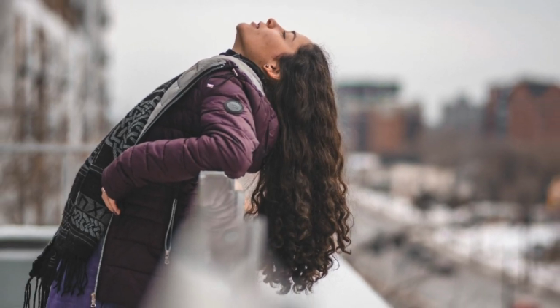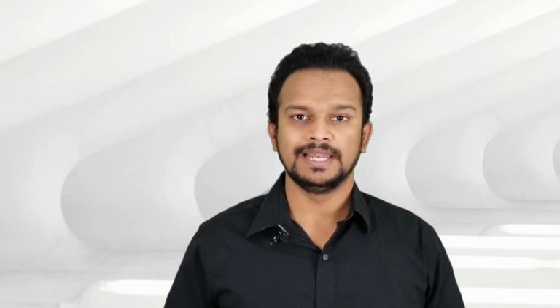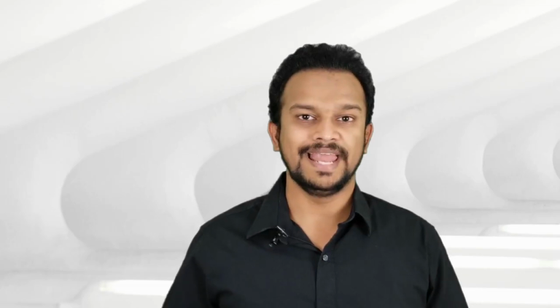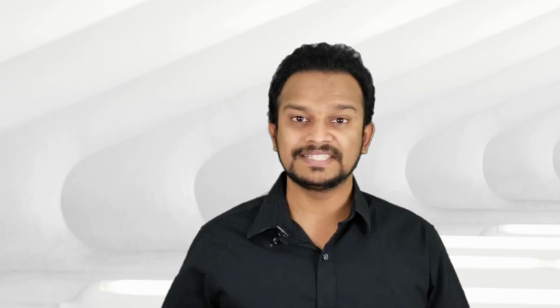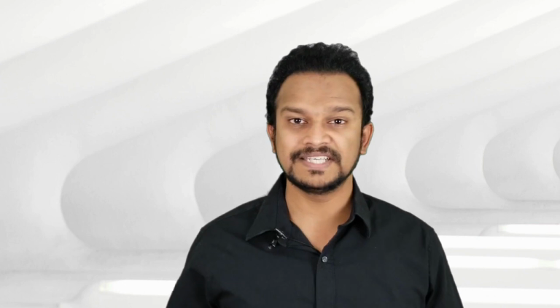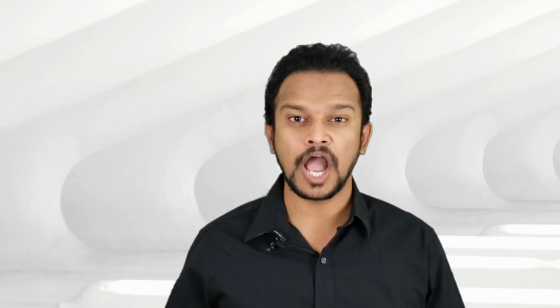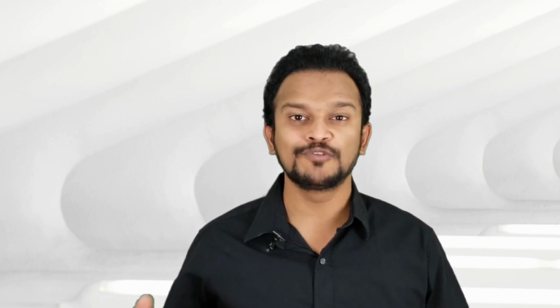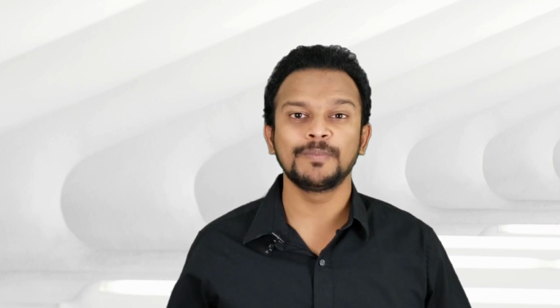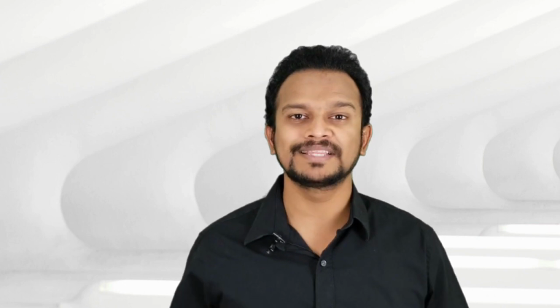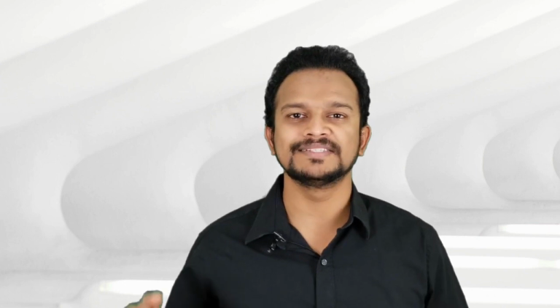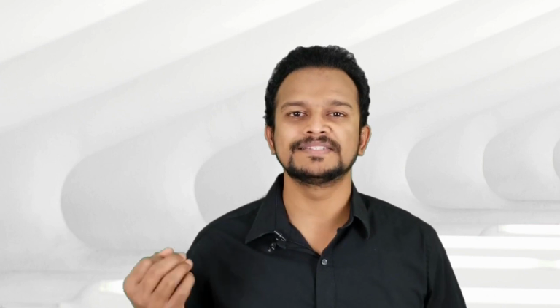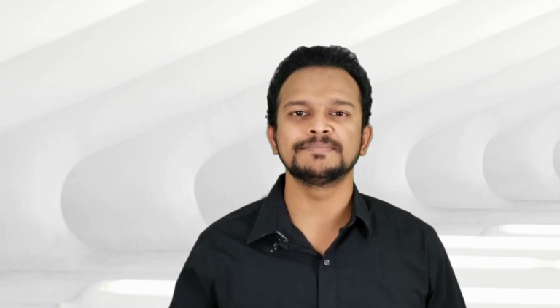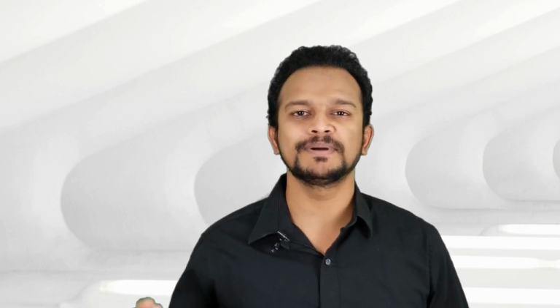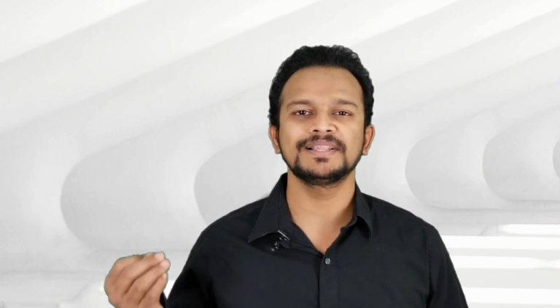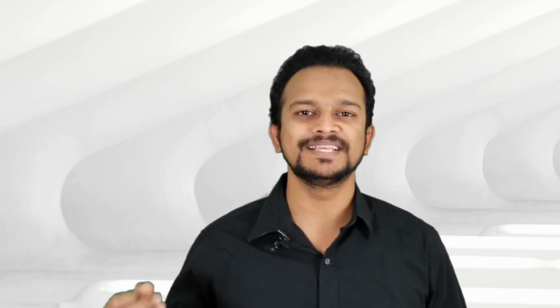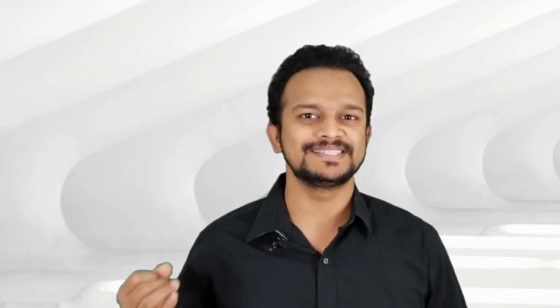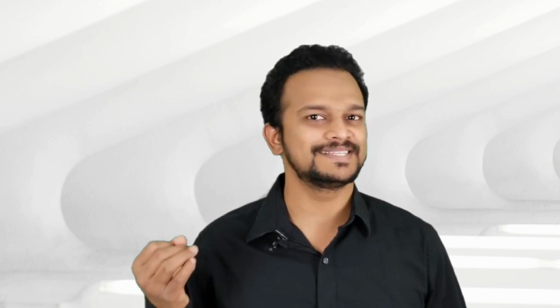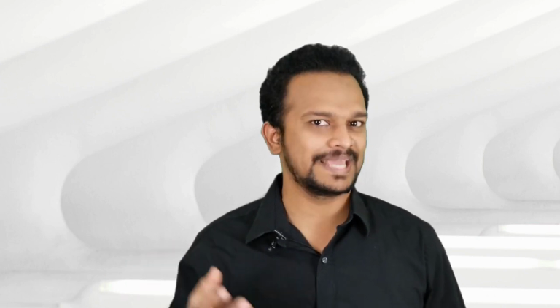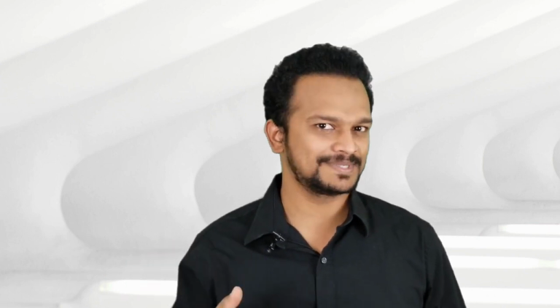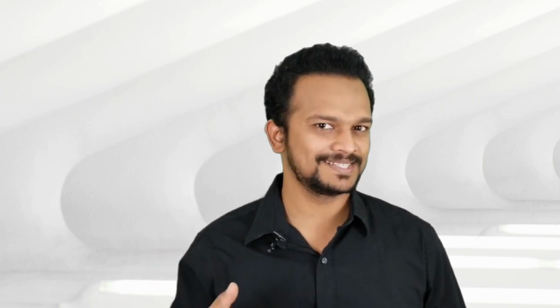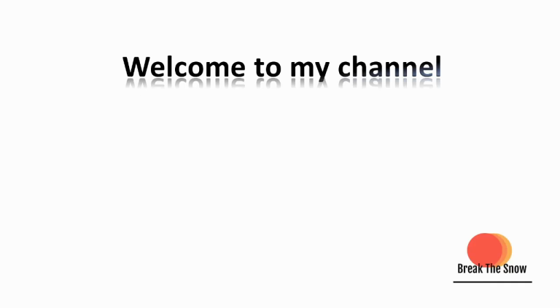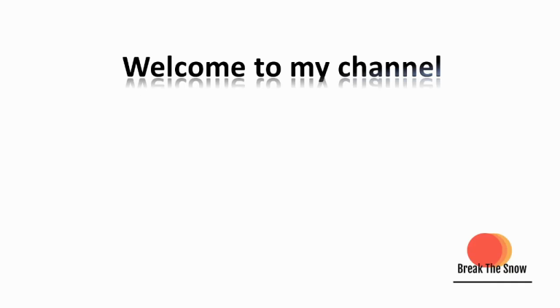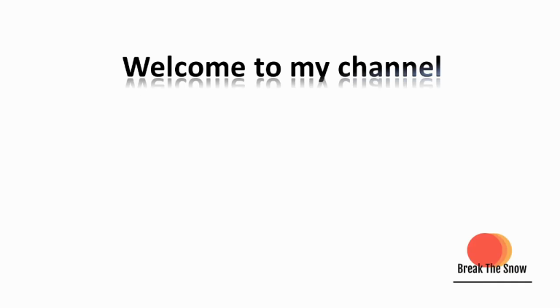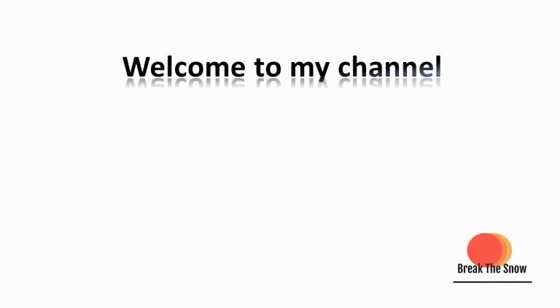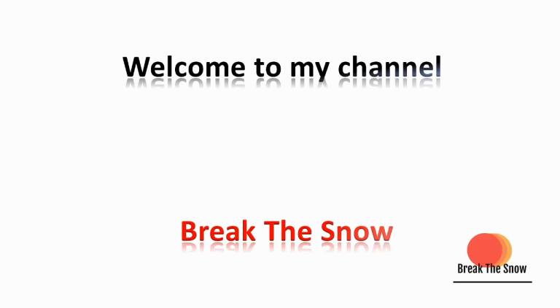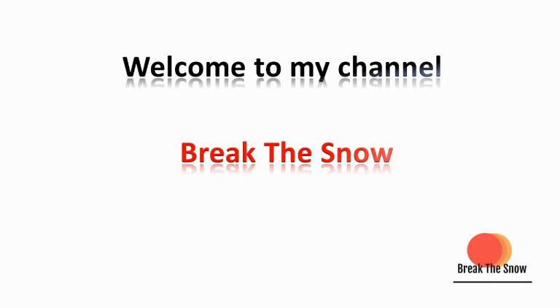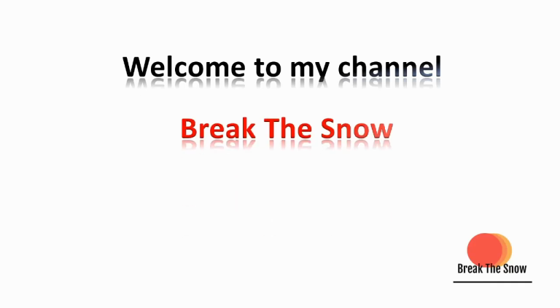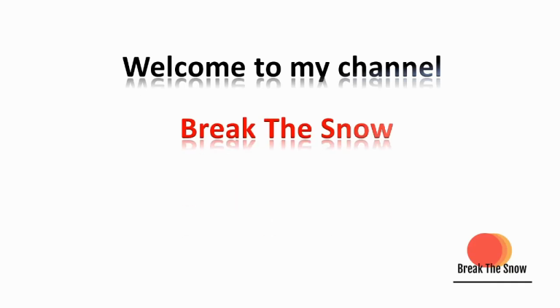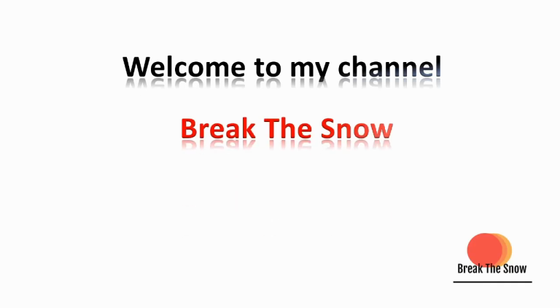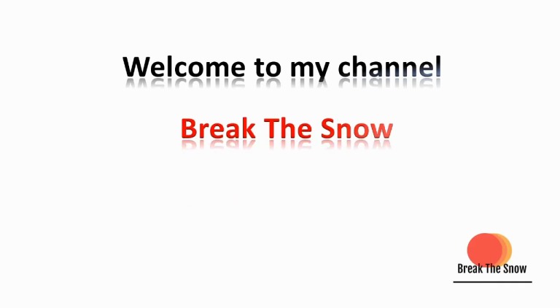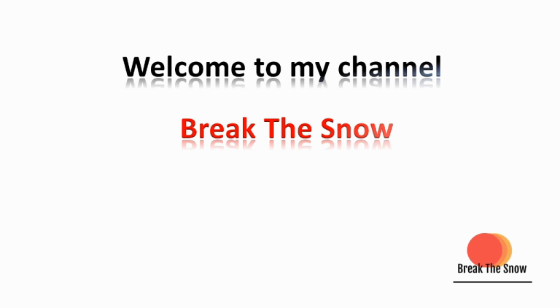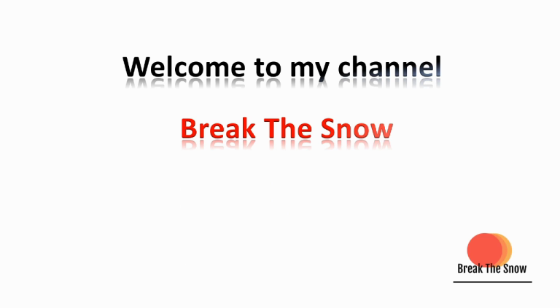Let's see how to make this in simple easy steps. Welcome to my channel, Break the Snow.